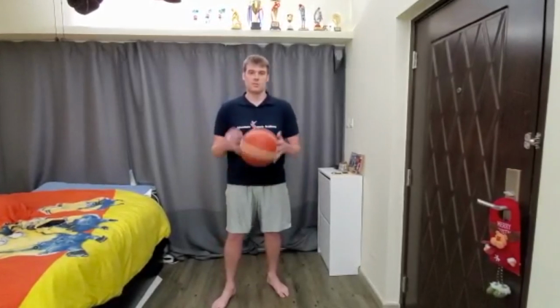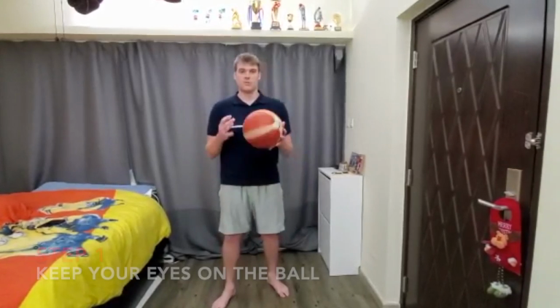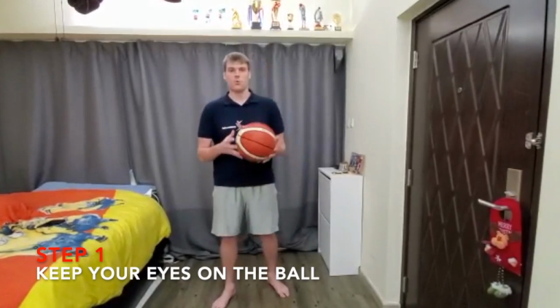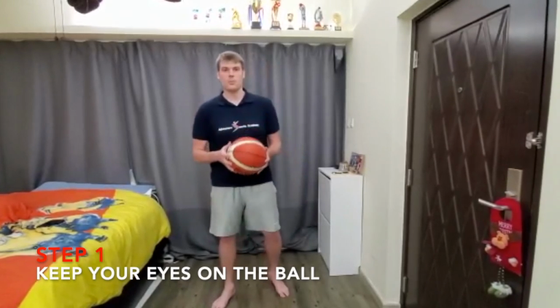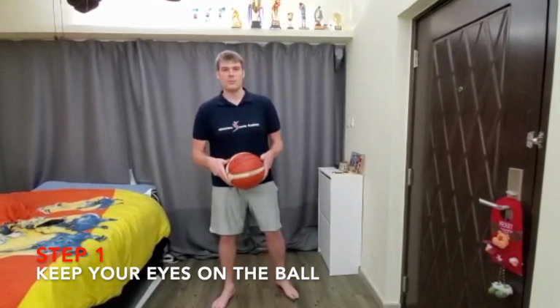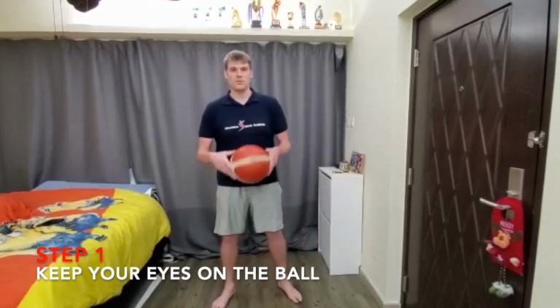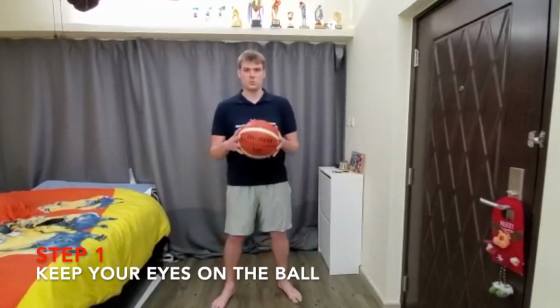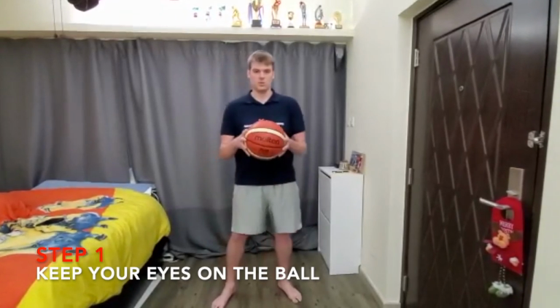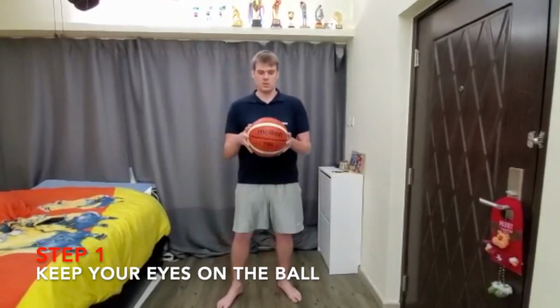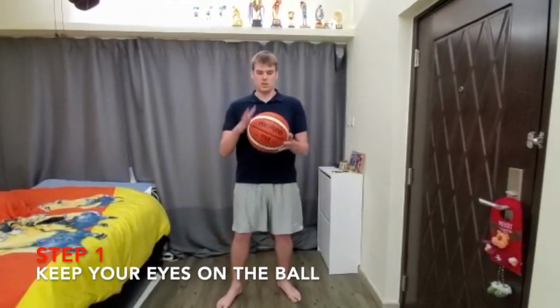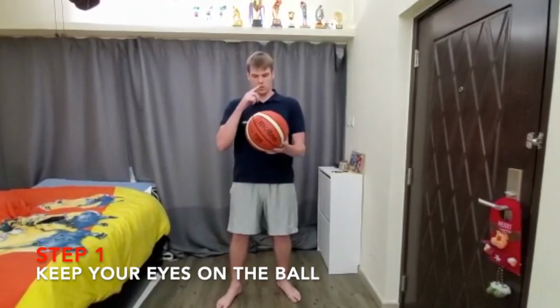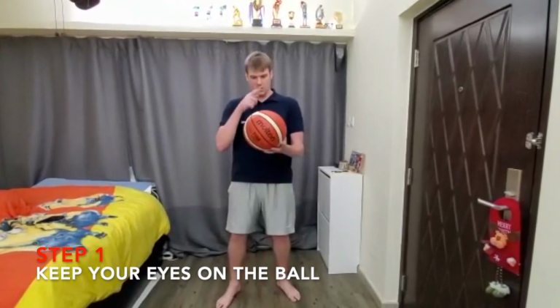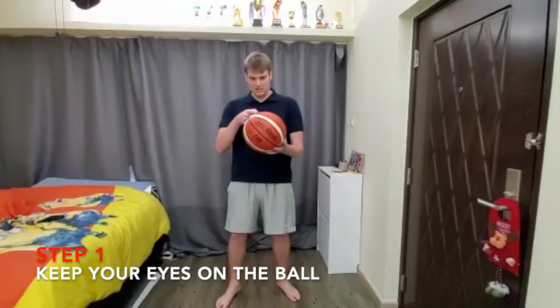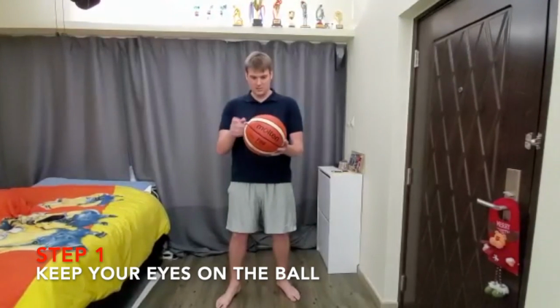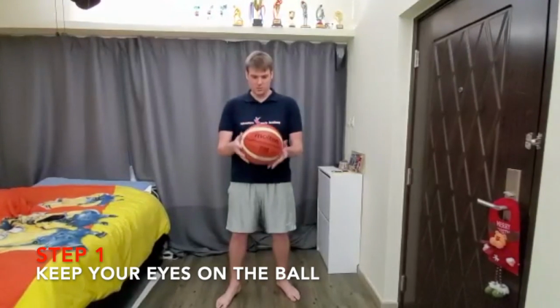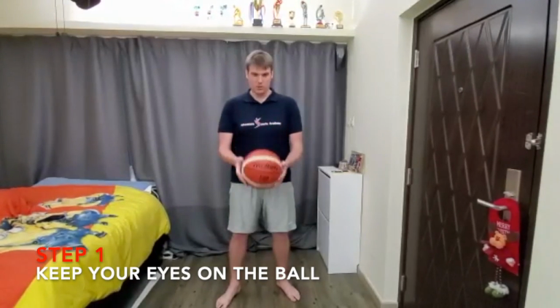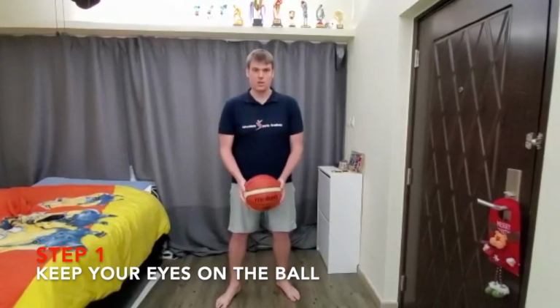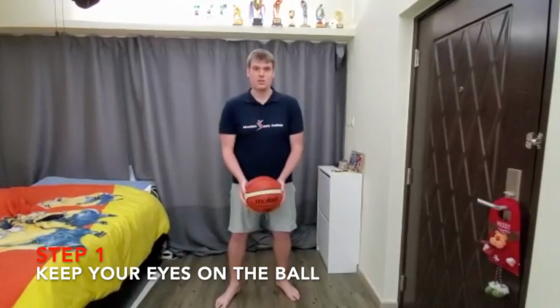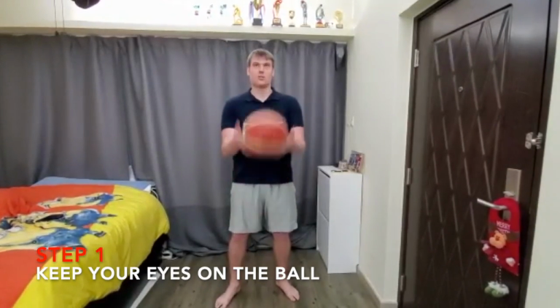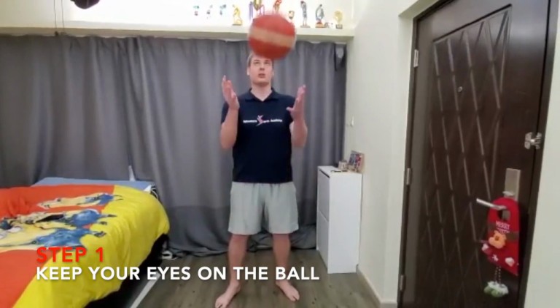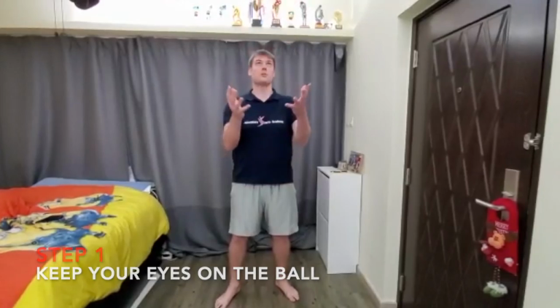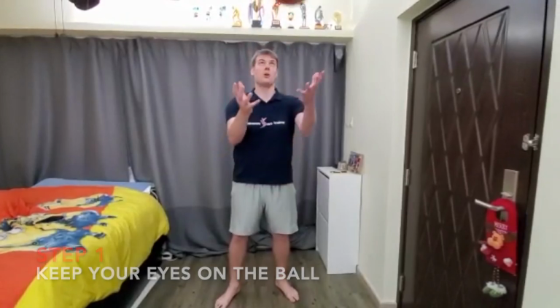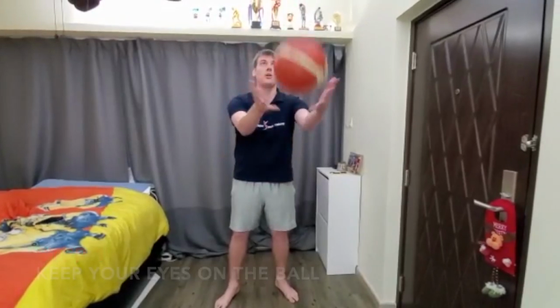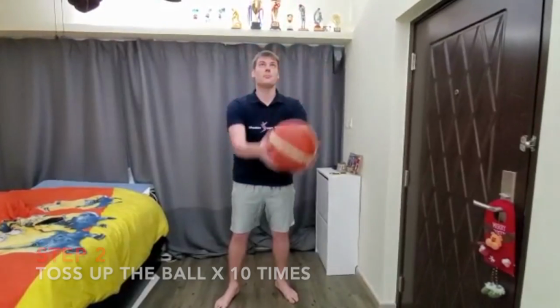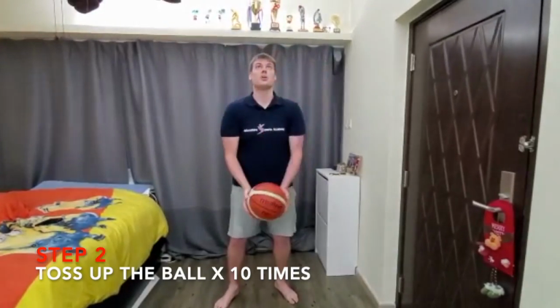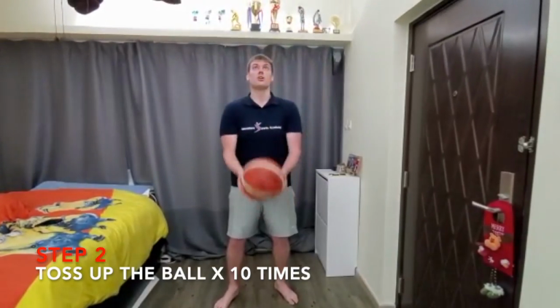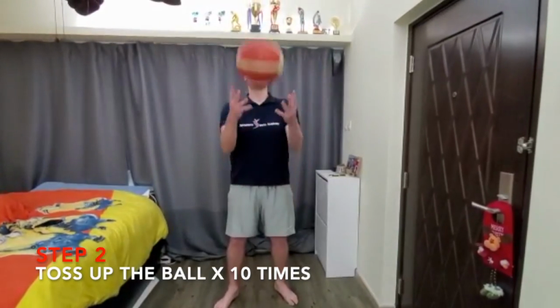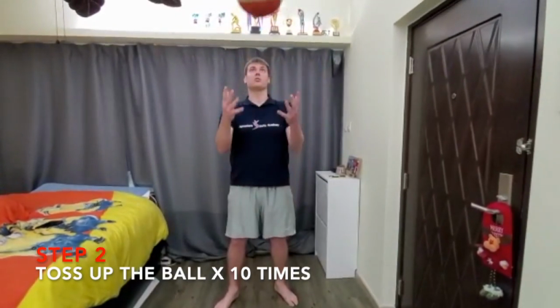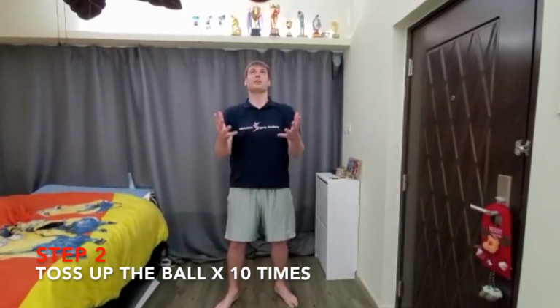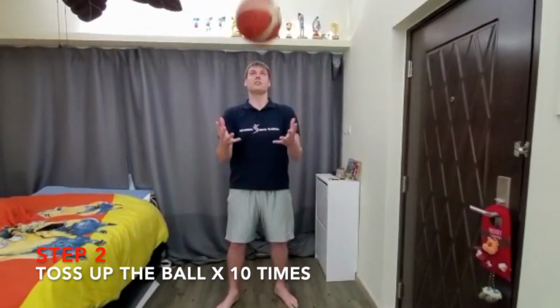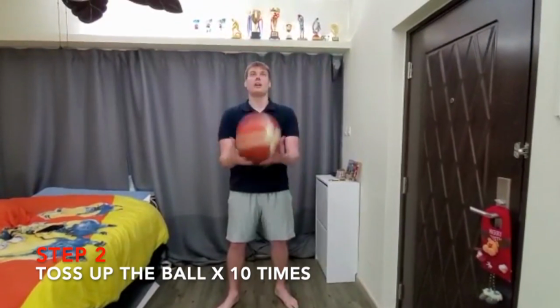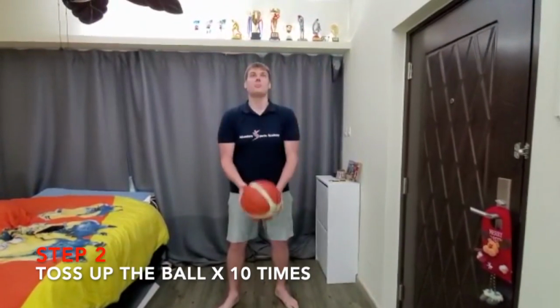For the warm-up, you're going to keep your eyes on the ball. You're just going to toss the ball up — do it ten times.